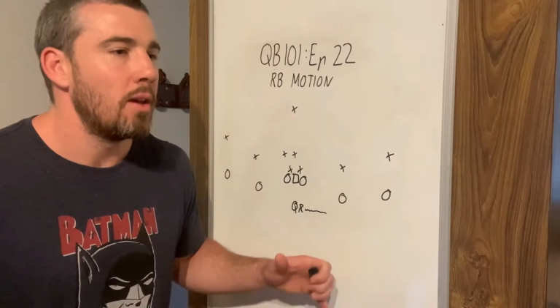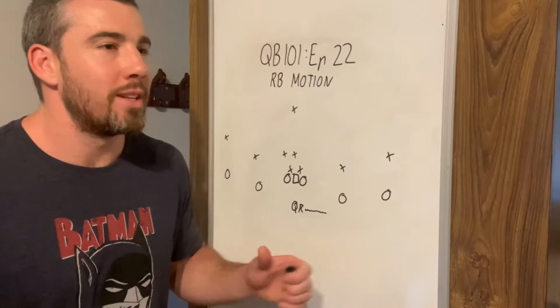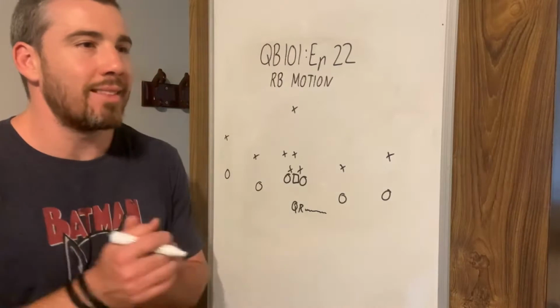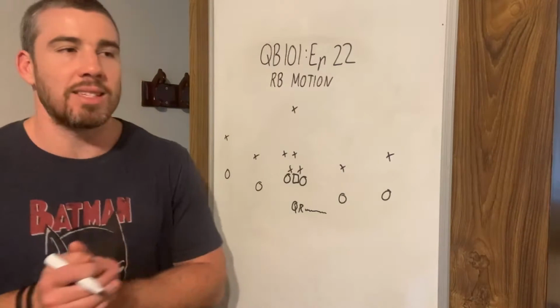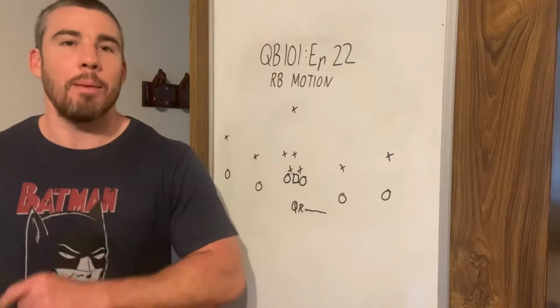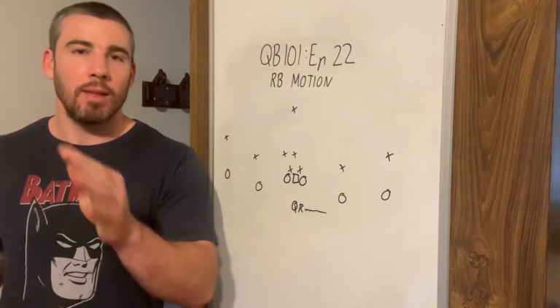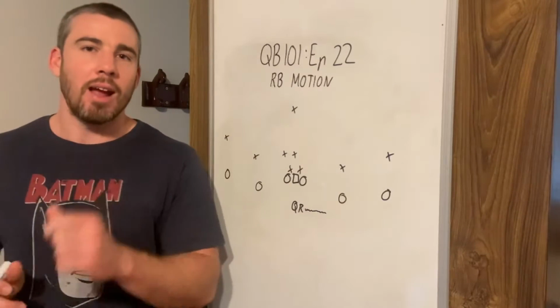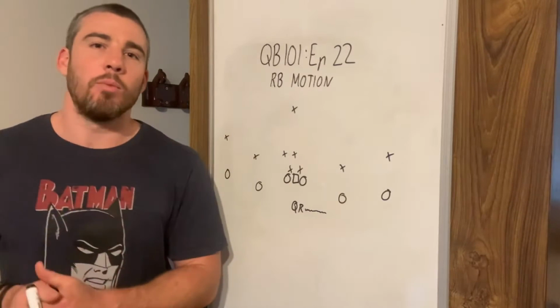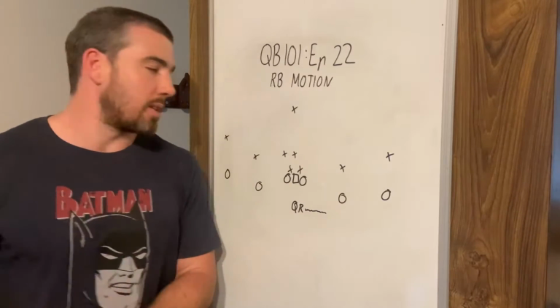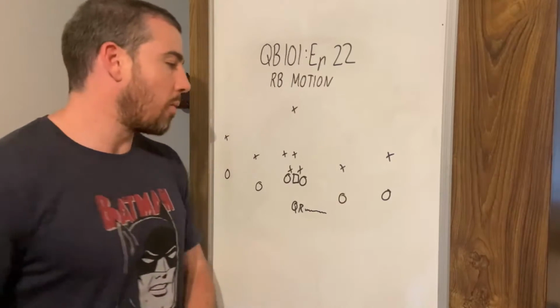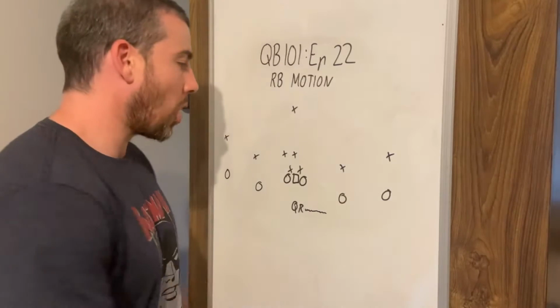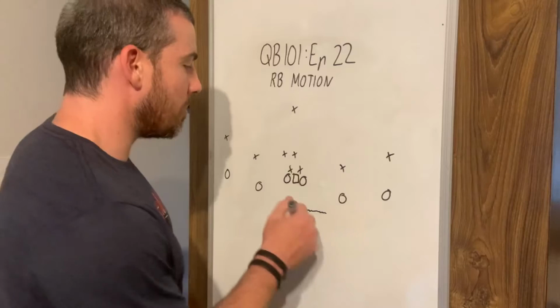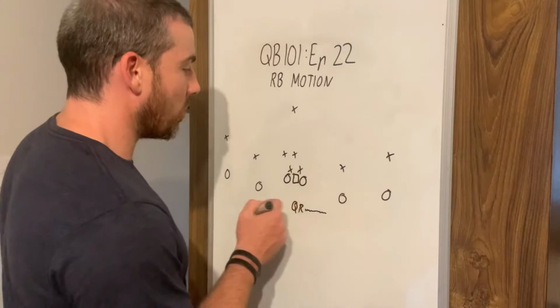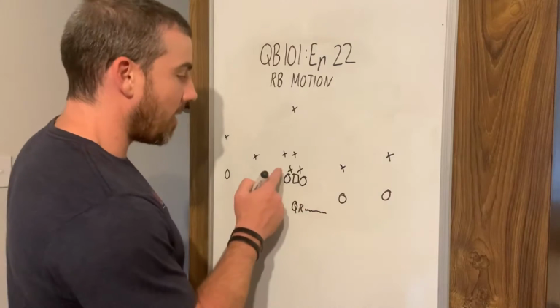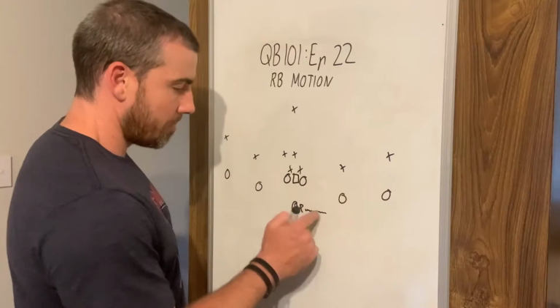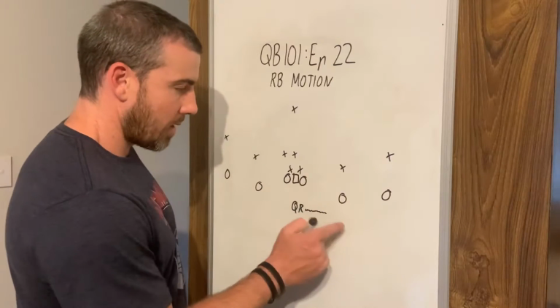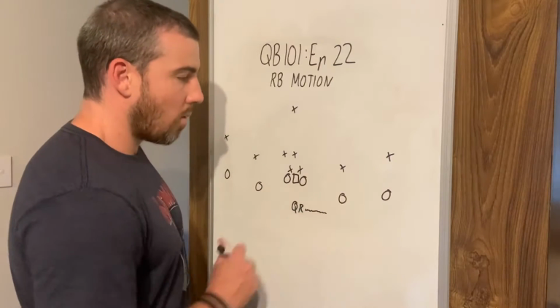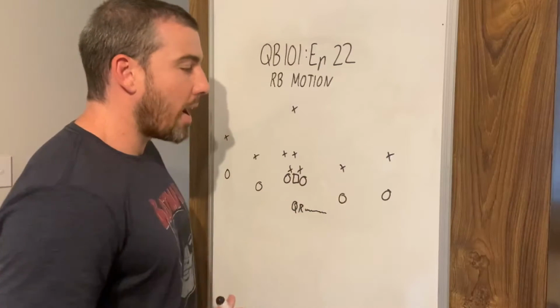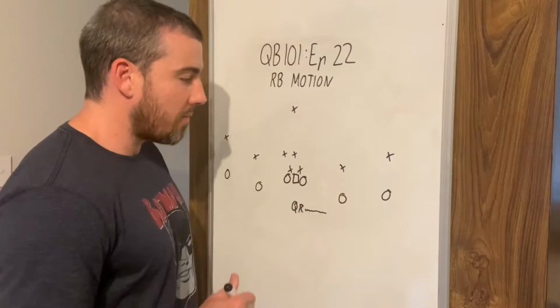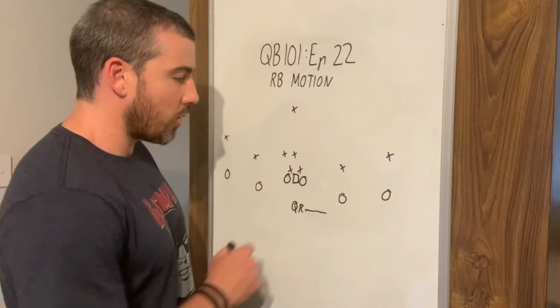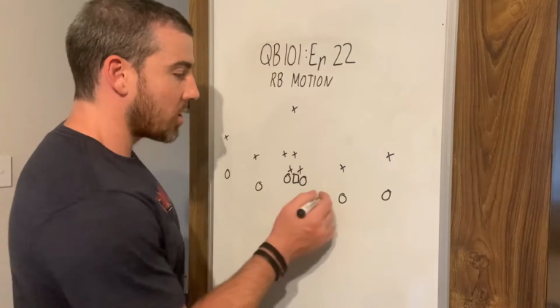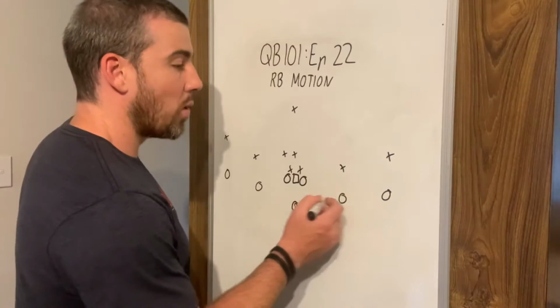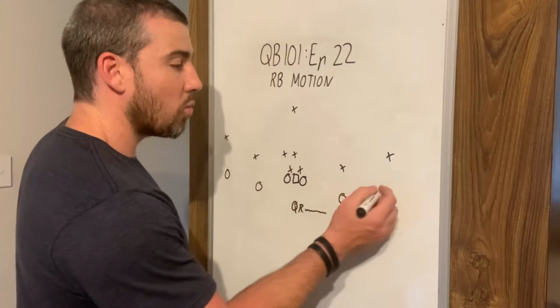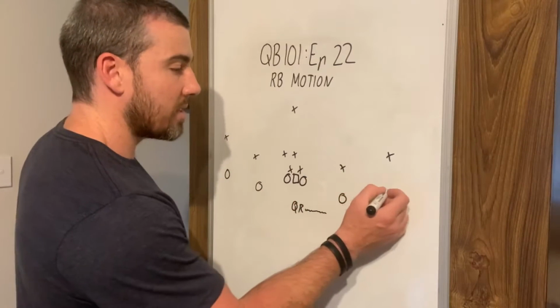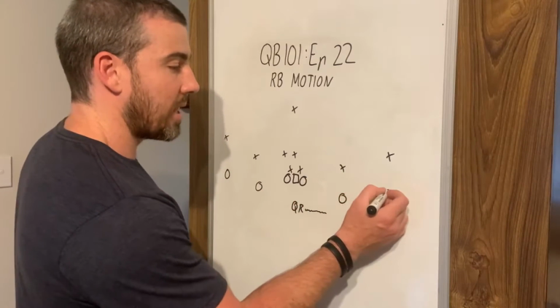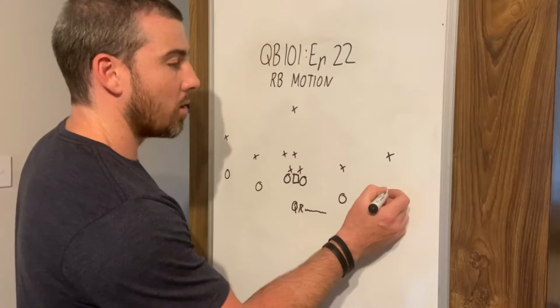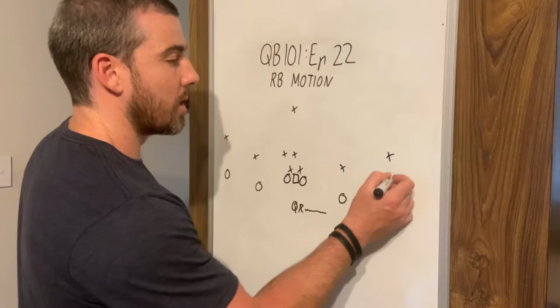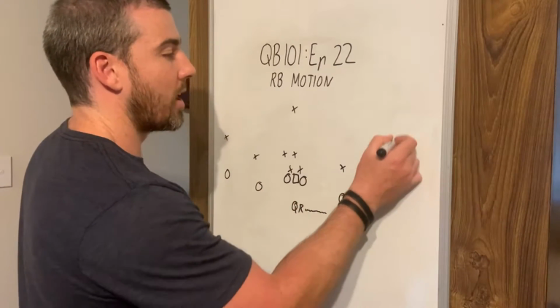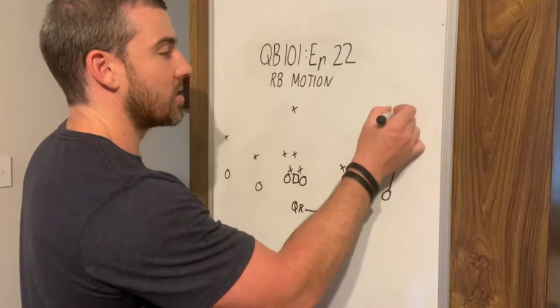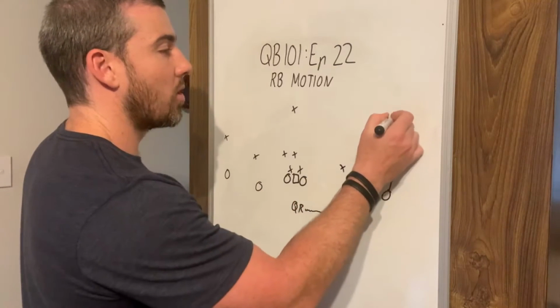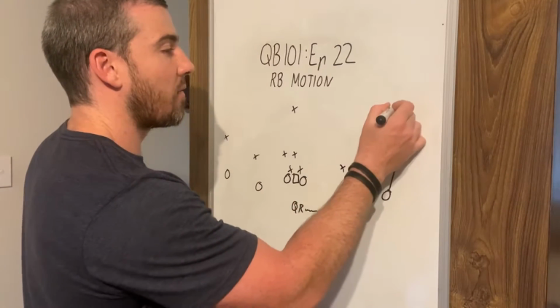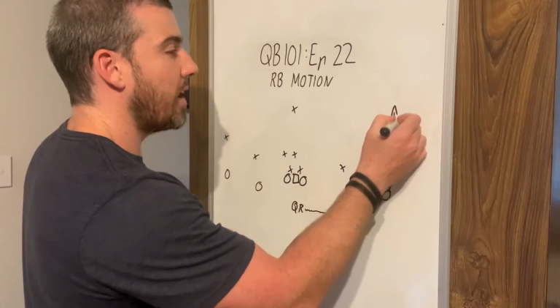We take the snap and then we see where we're going to go with the ball. We're waiting for a reaction. We're going to run the stick concept right here — so we've got a fade and we've got a five-yard hitch.